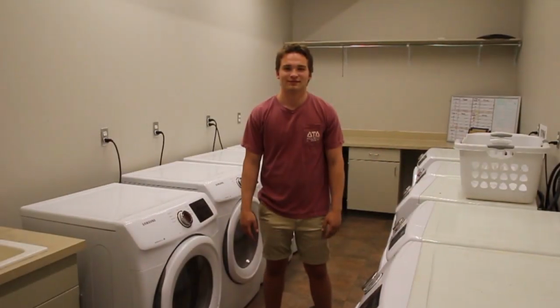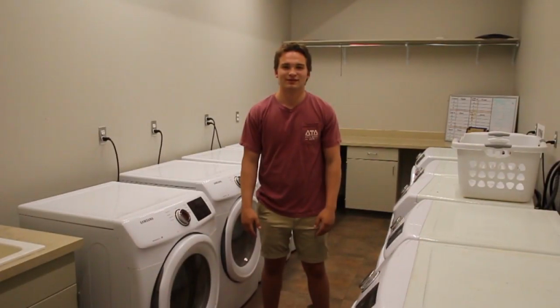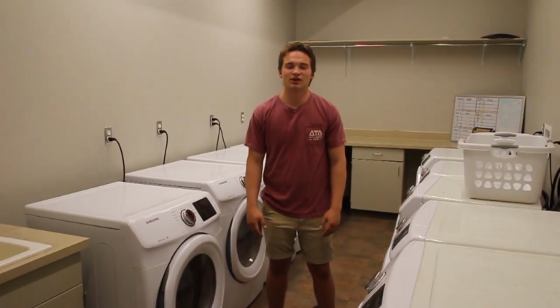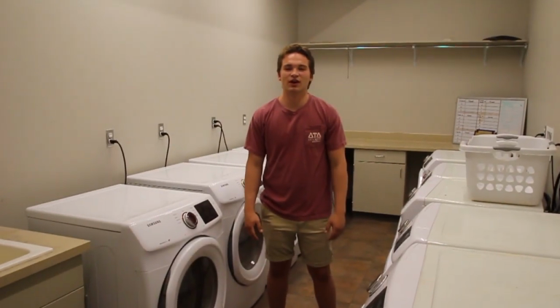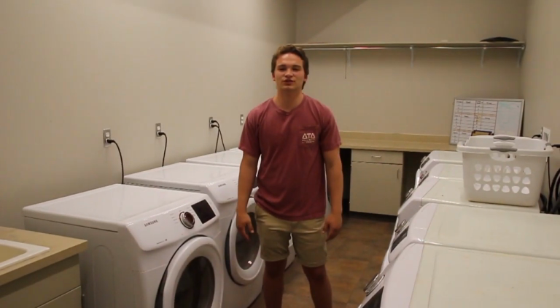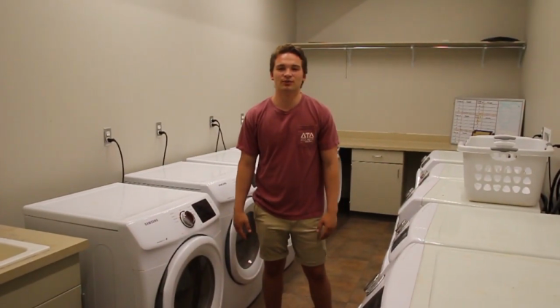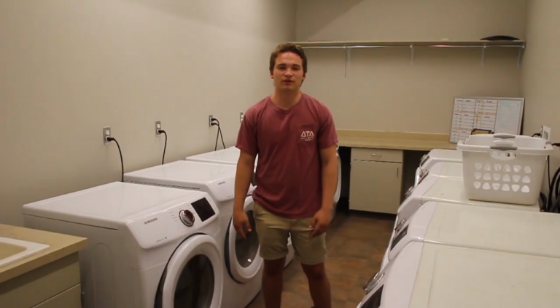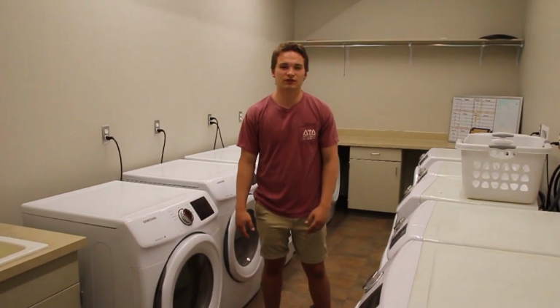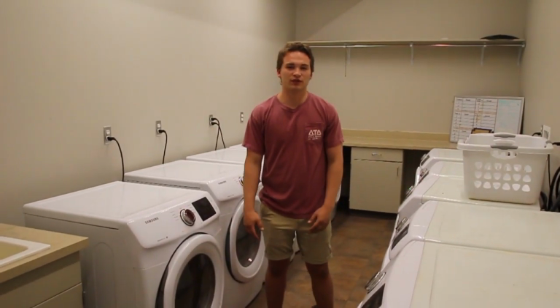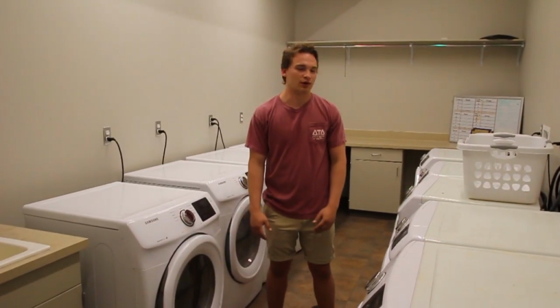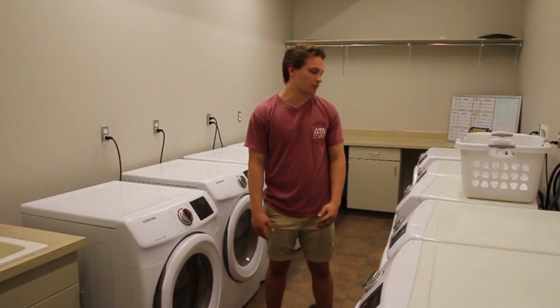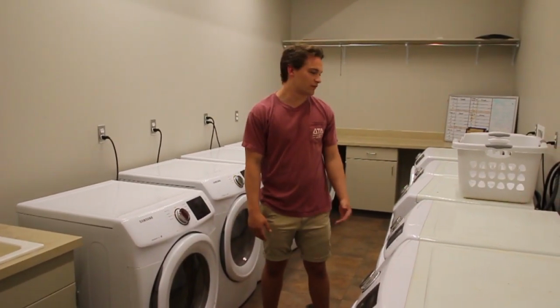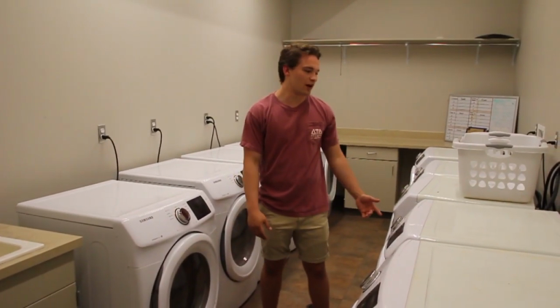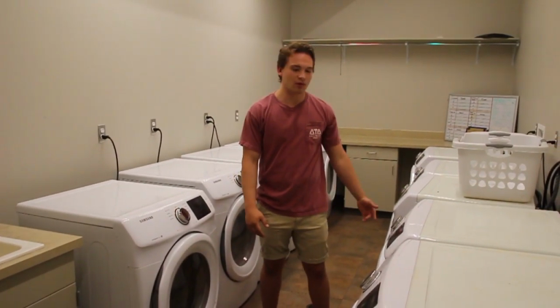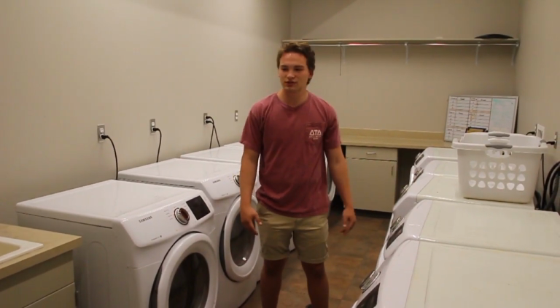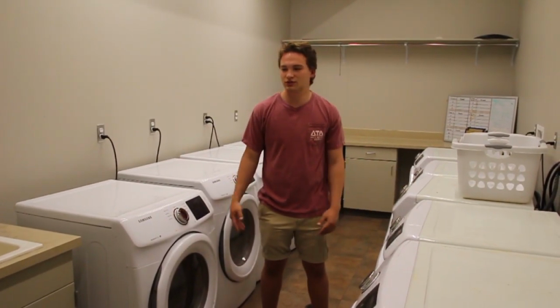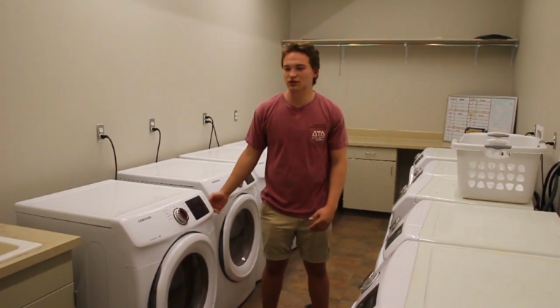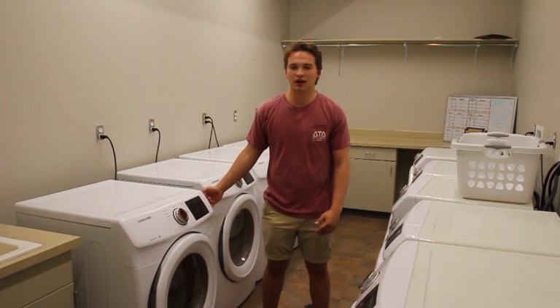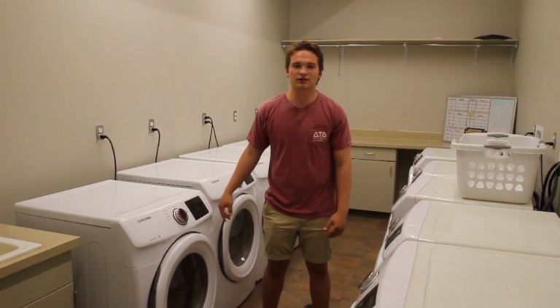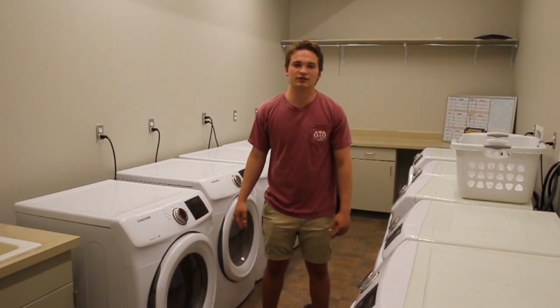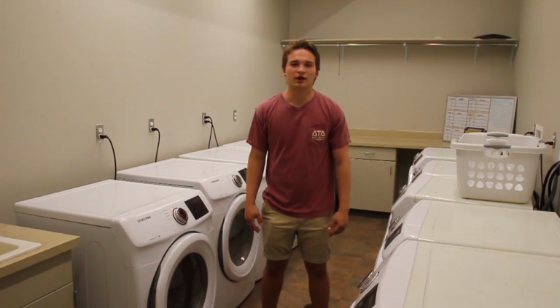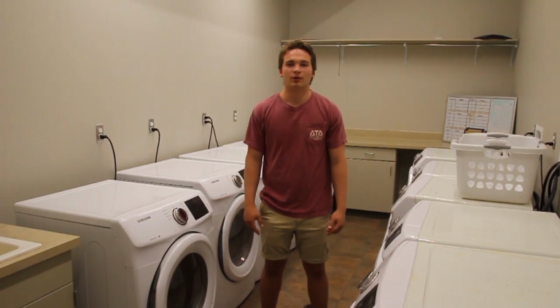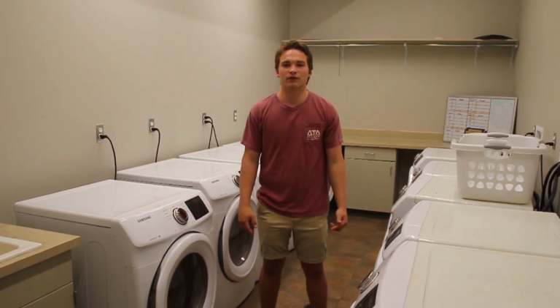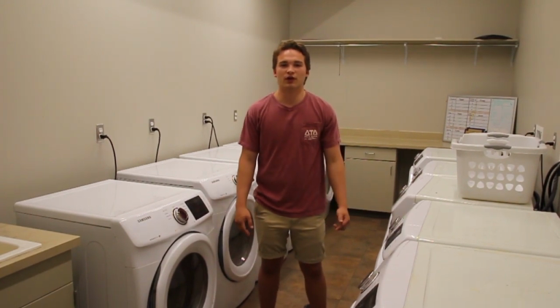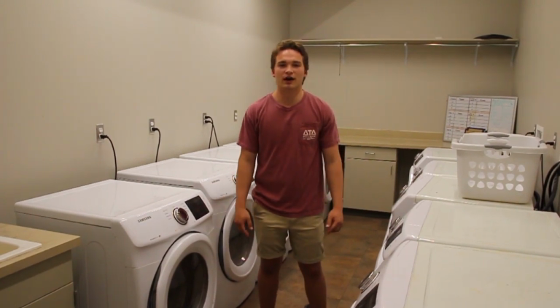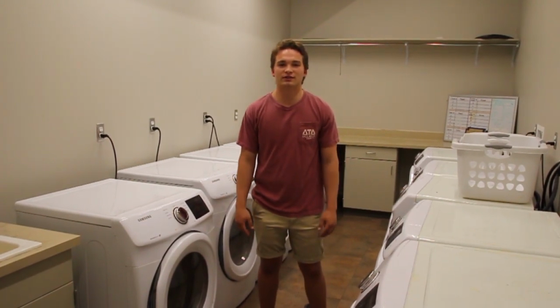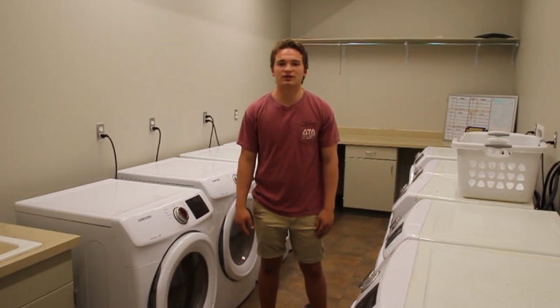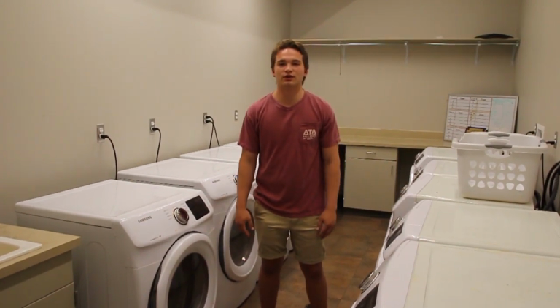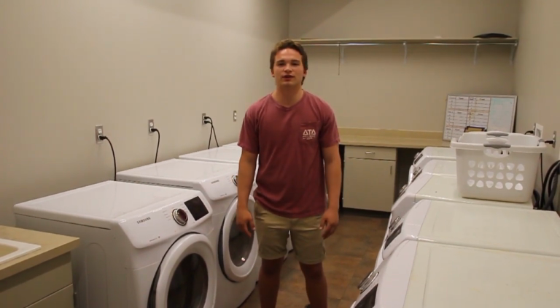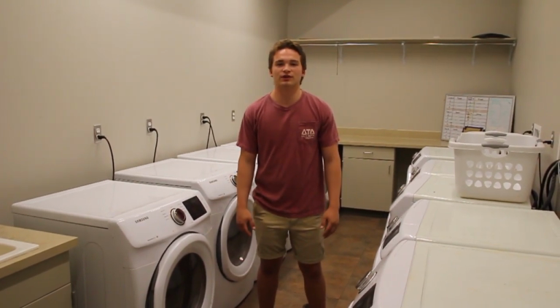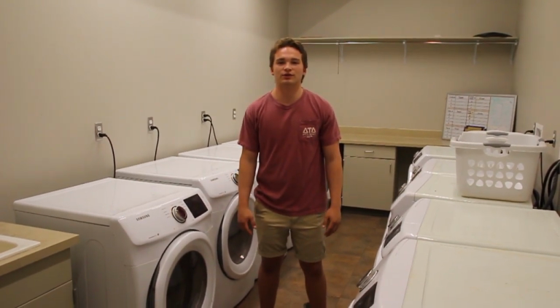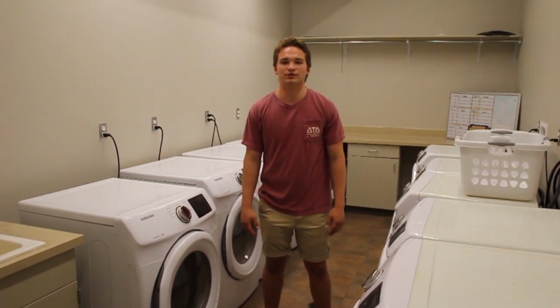This is our laundry room on the first floor — five washers and dryers — with full access included in your dues.